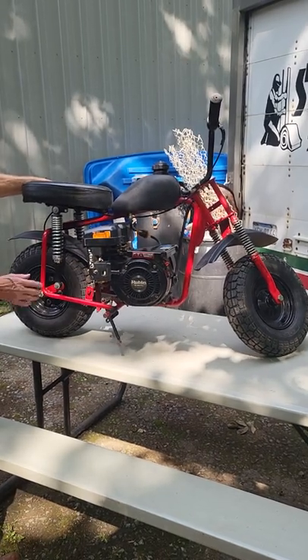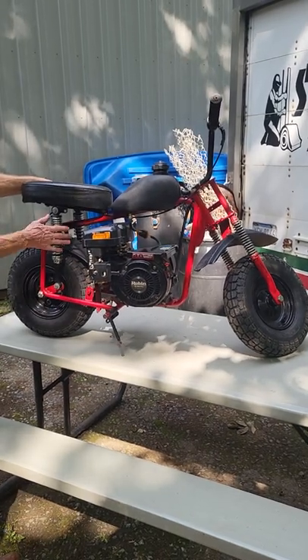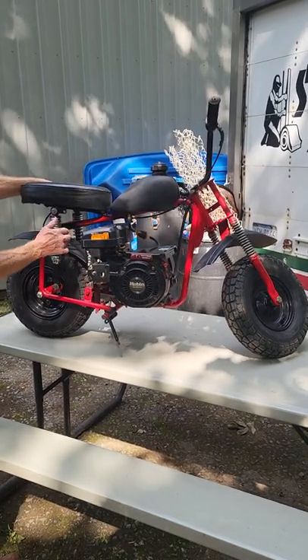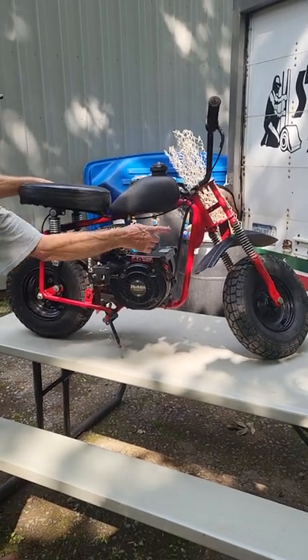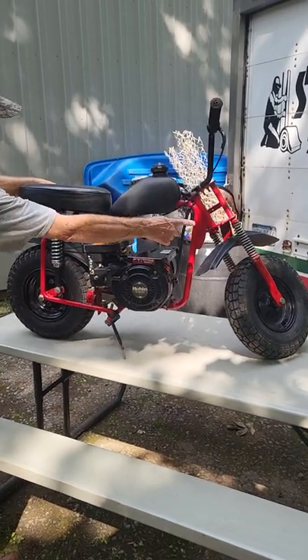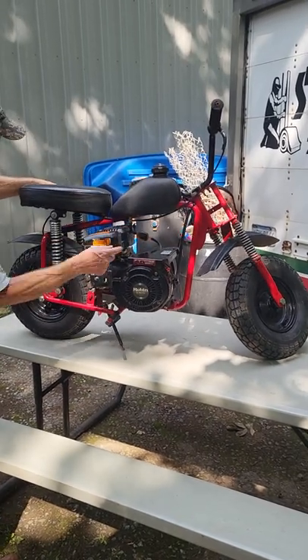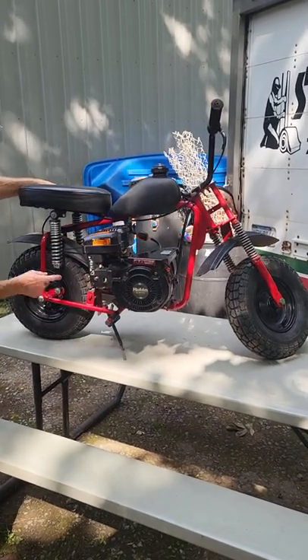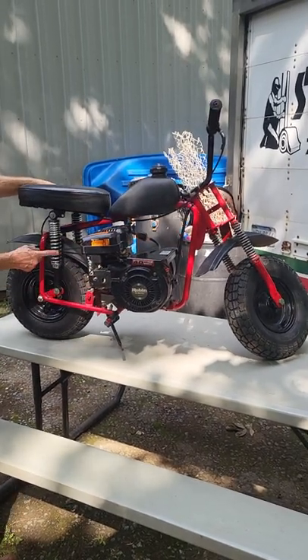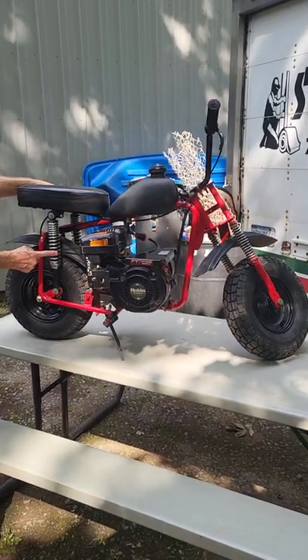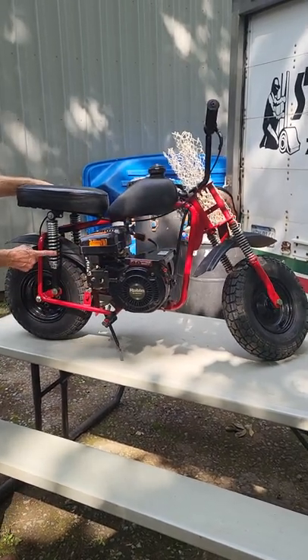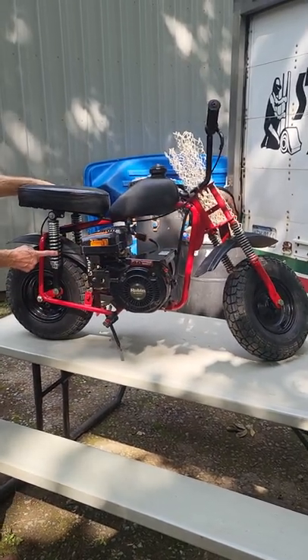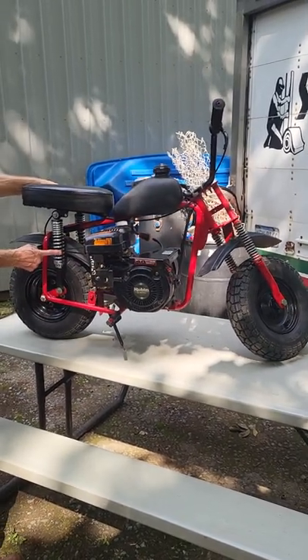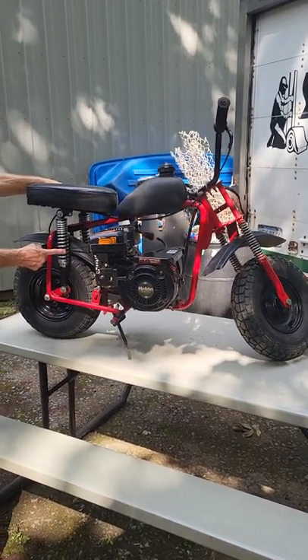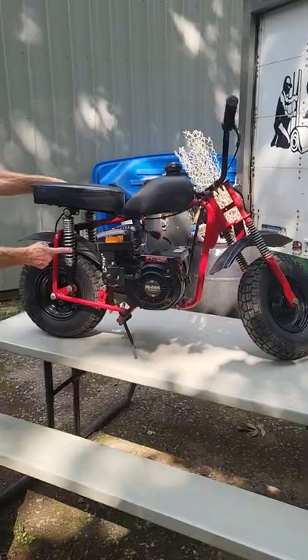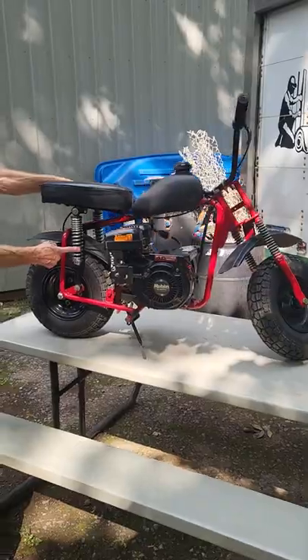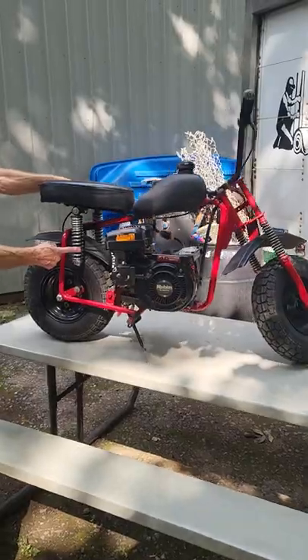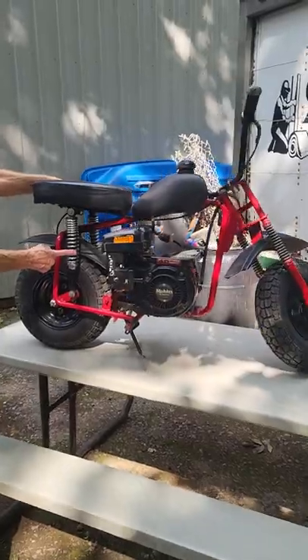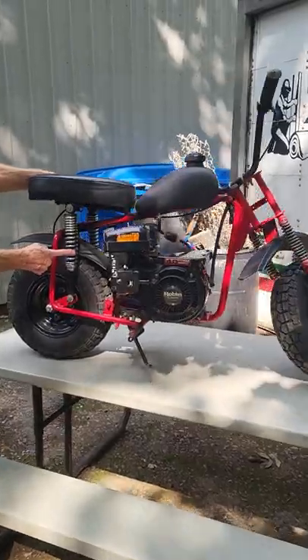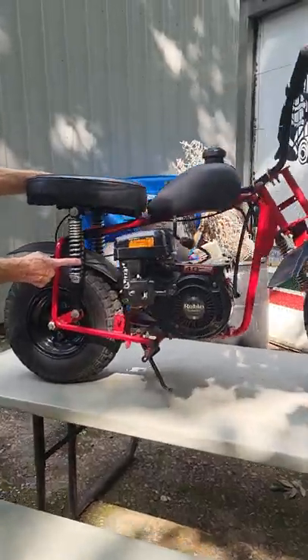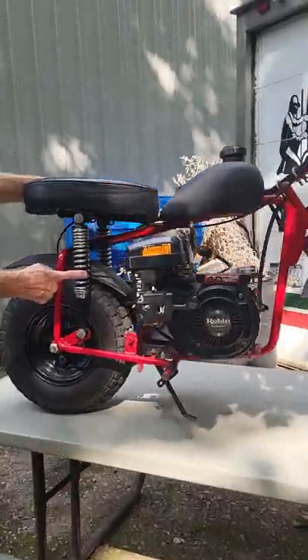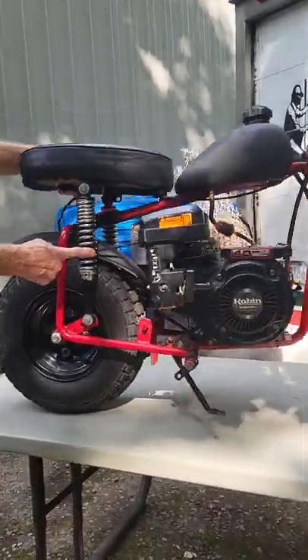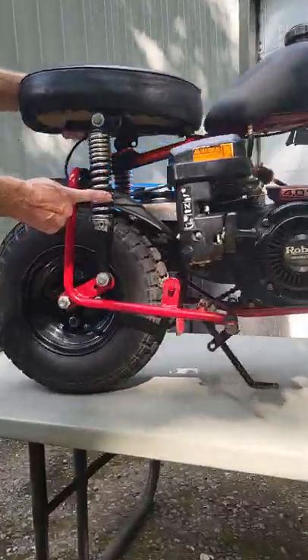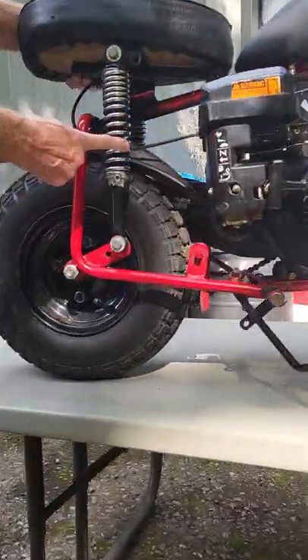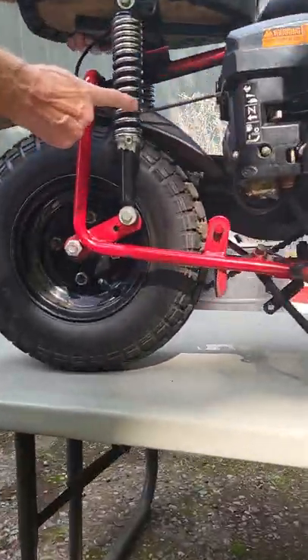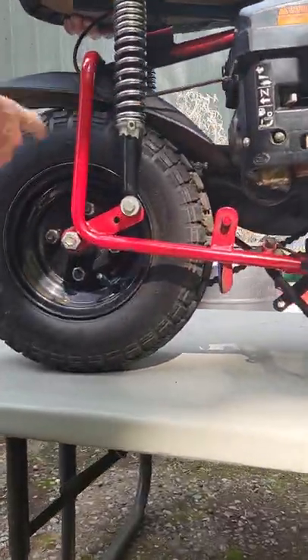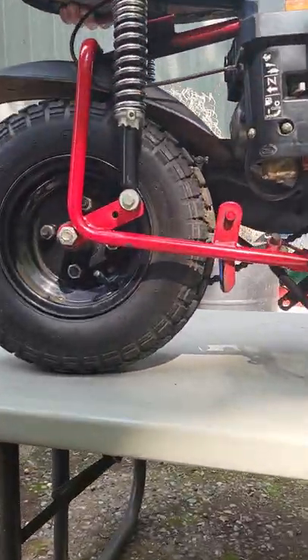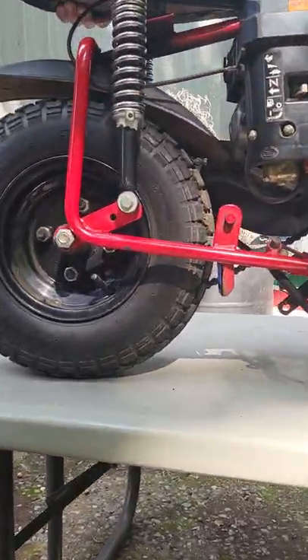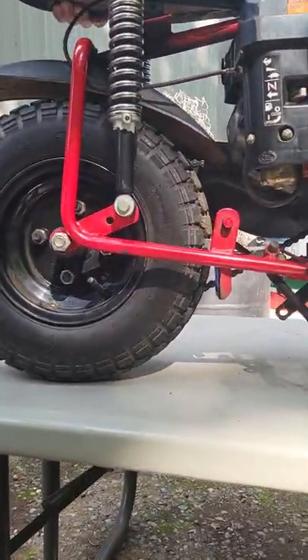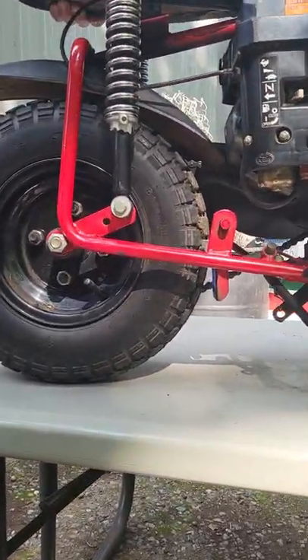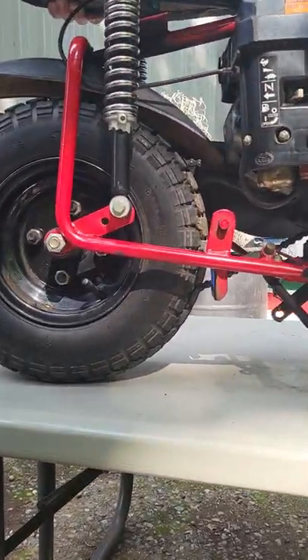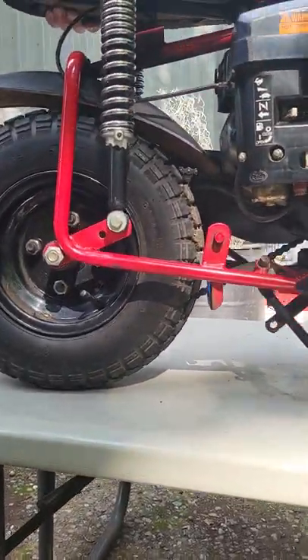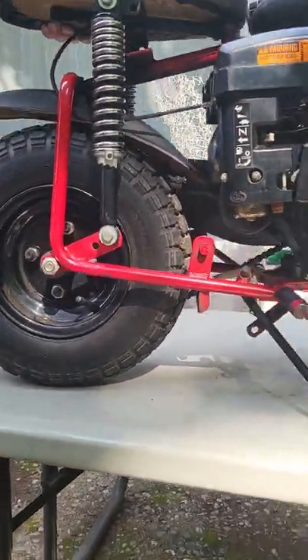Front and rear shocks, adjustable on the rear shocks. Keep you from falling off — tires like new.